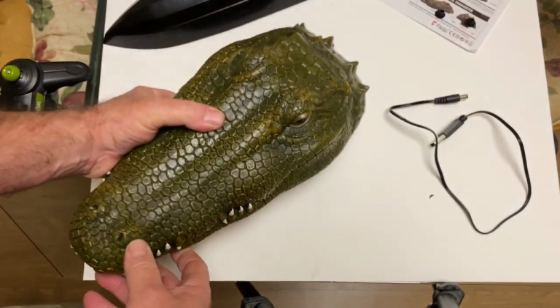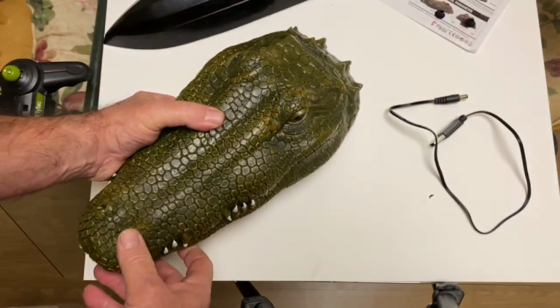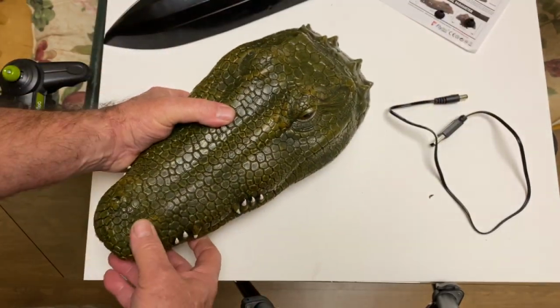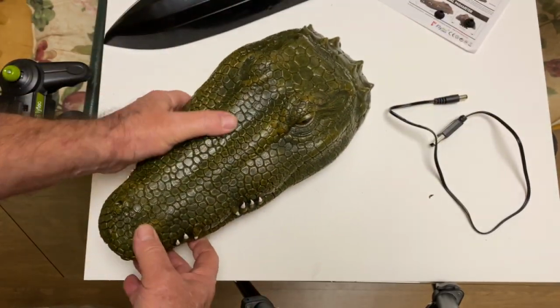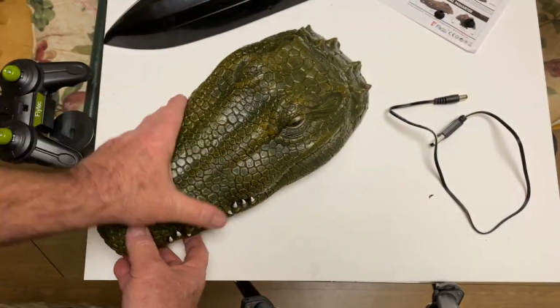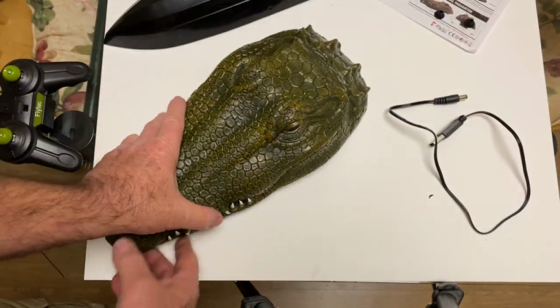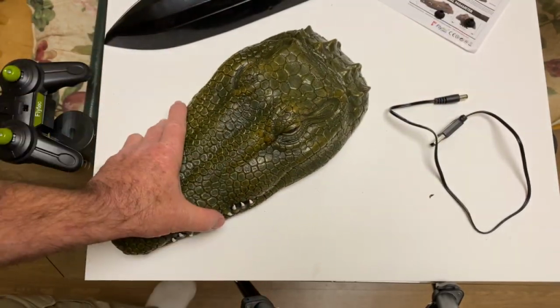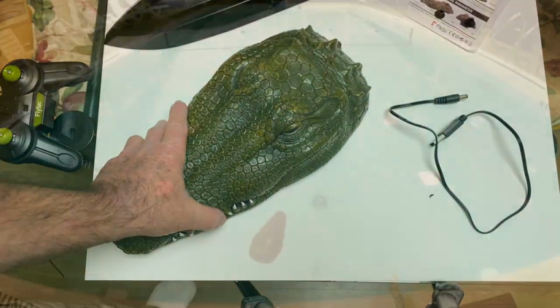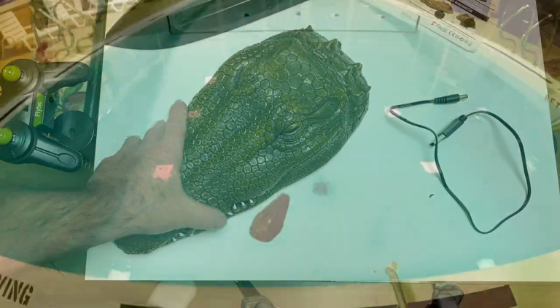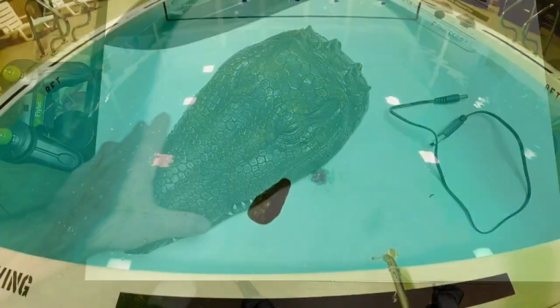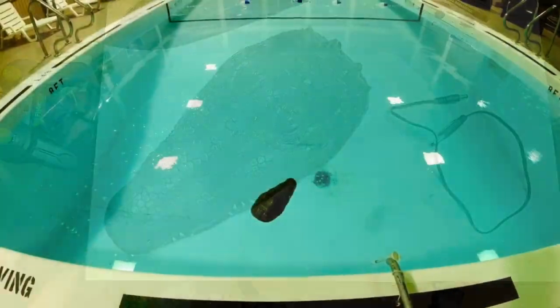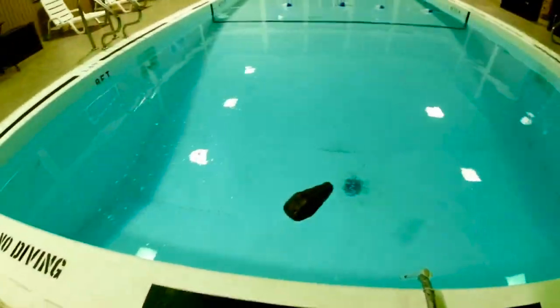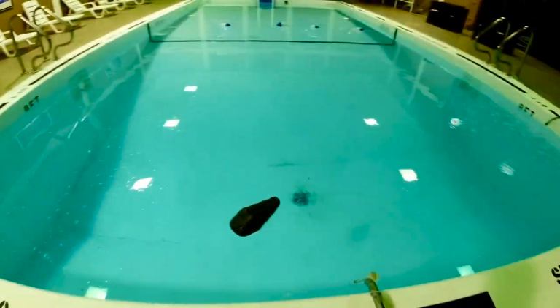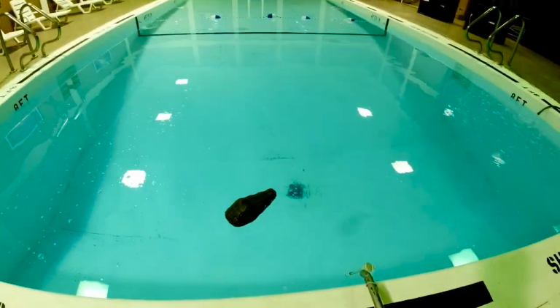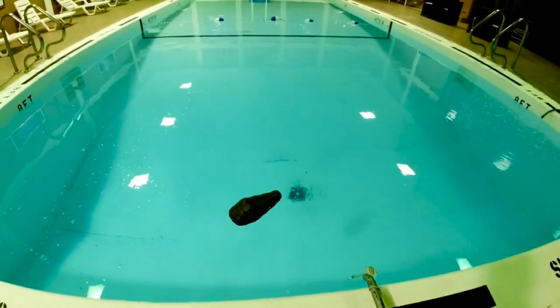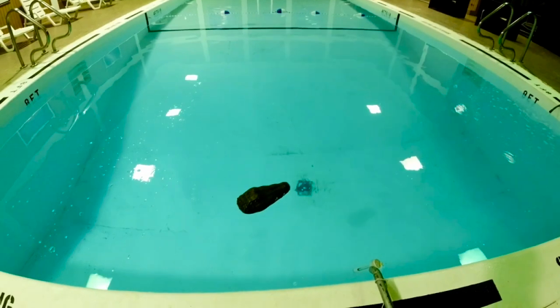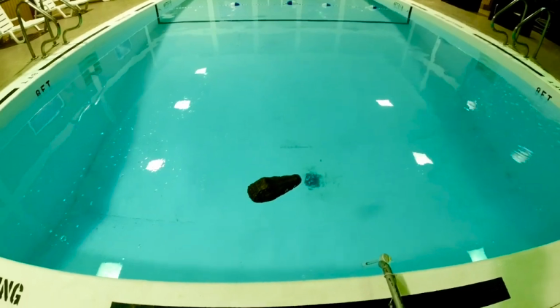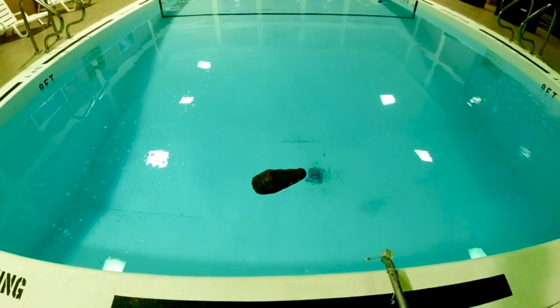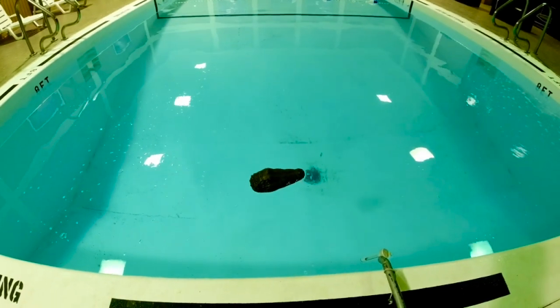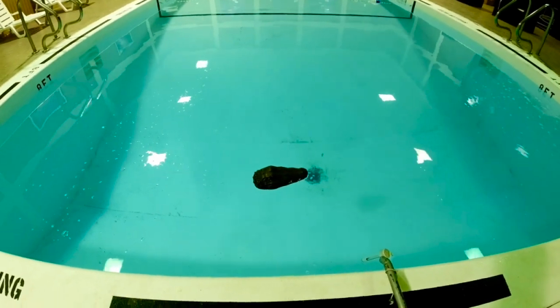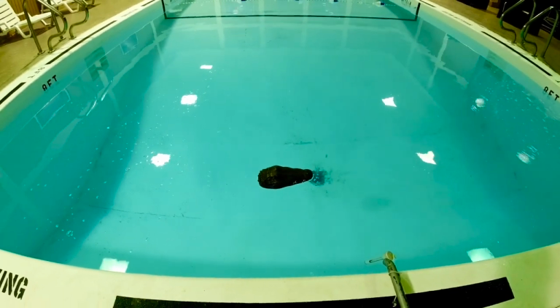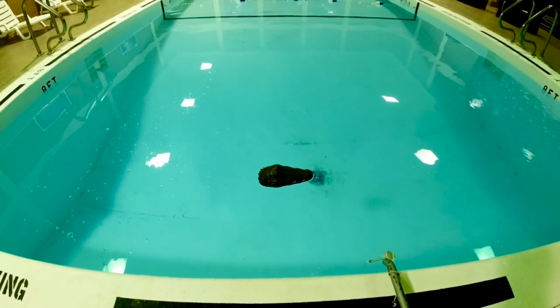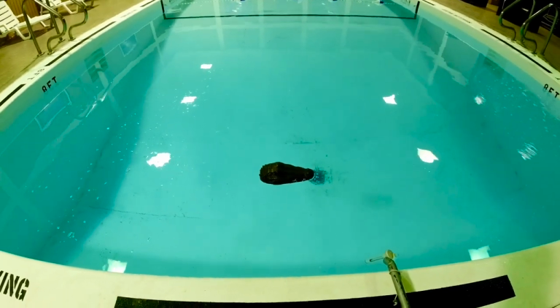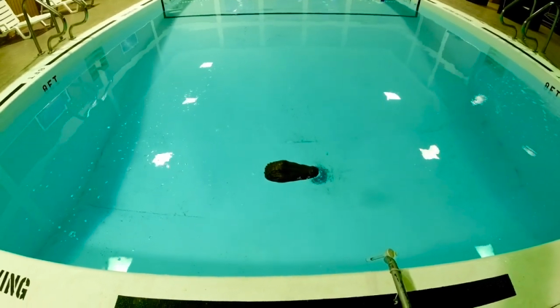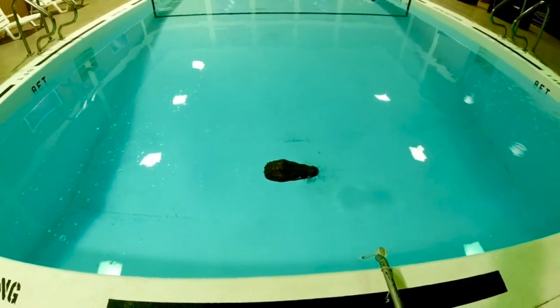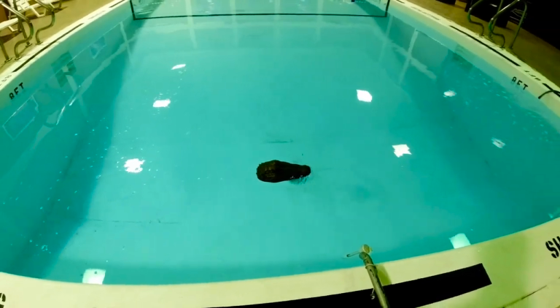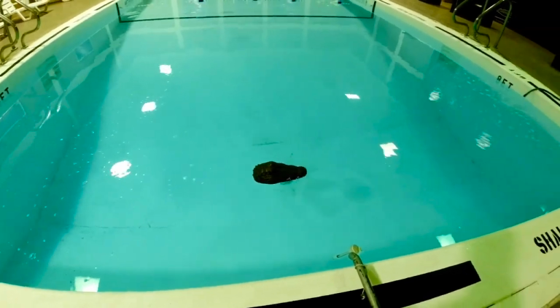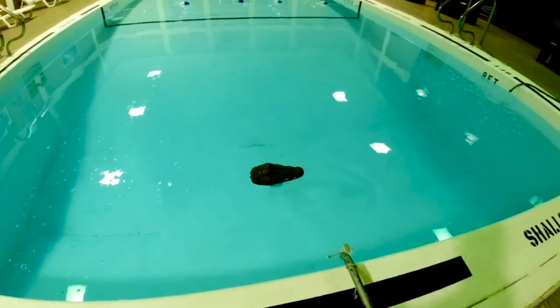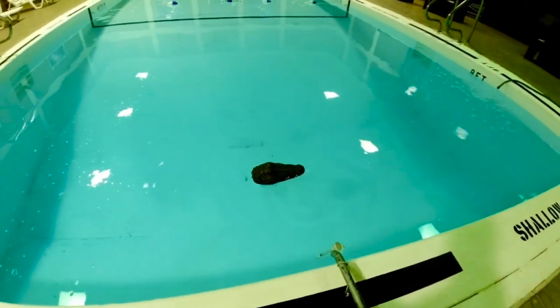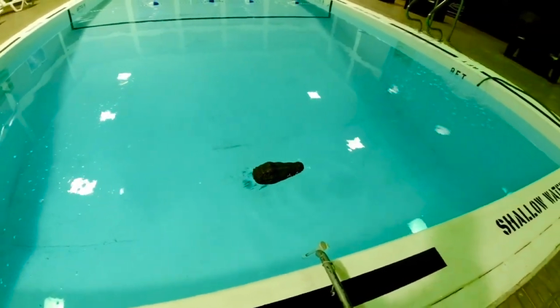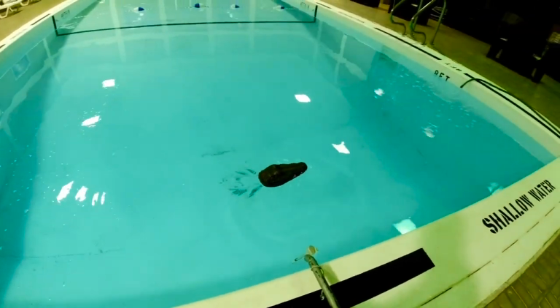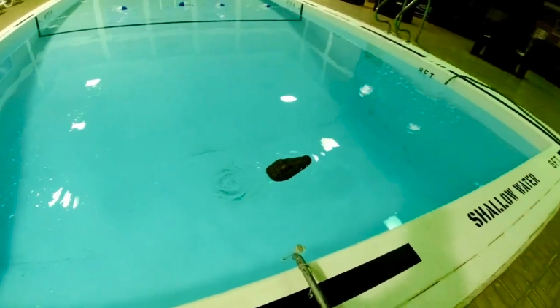Alright, let's go check it out. Since I had to clean the pool anyway, I figured I'd show you how the gator head works.